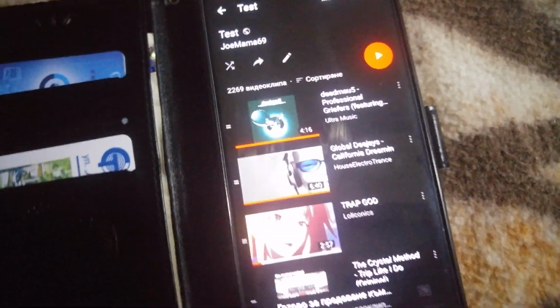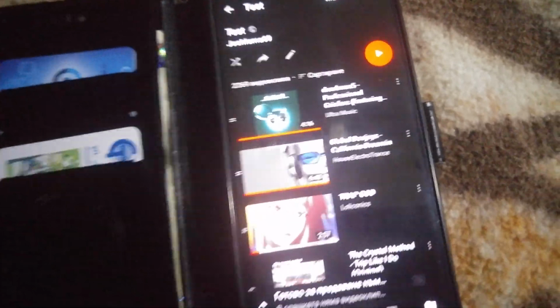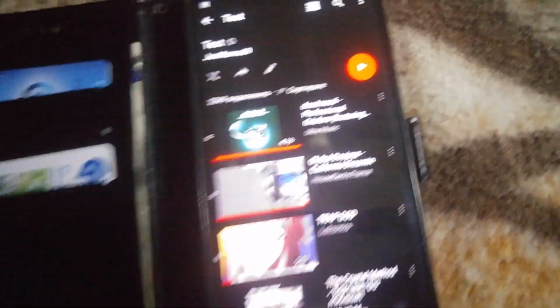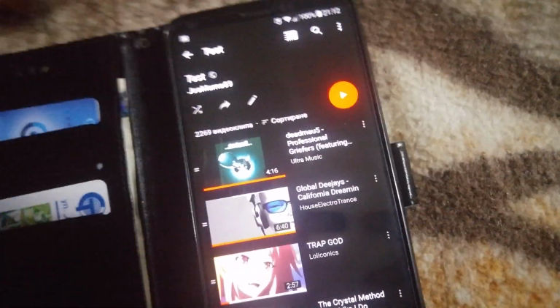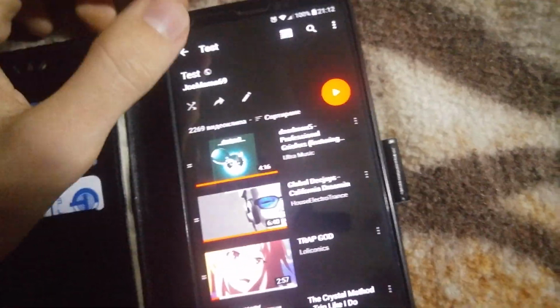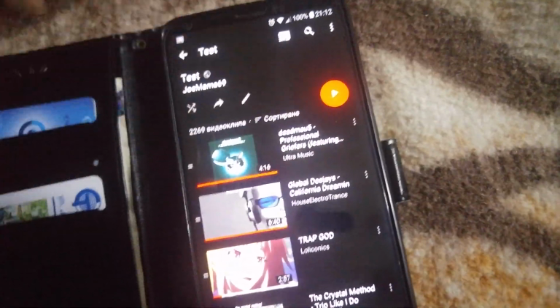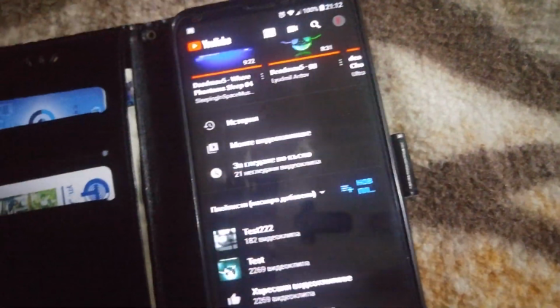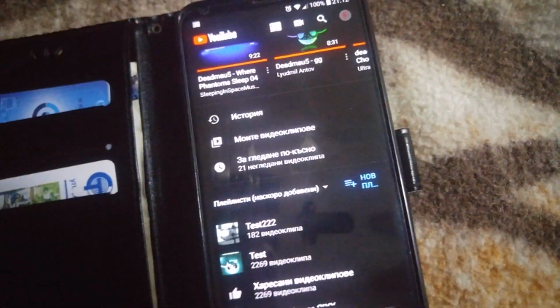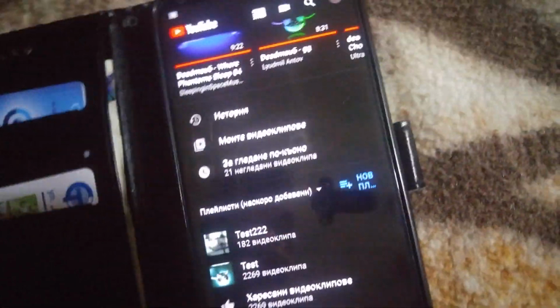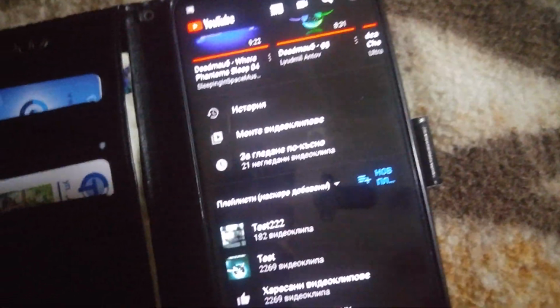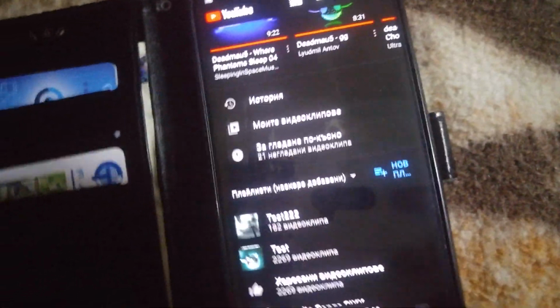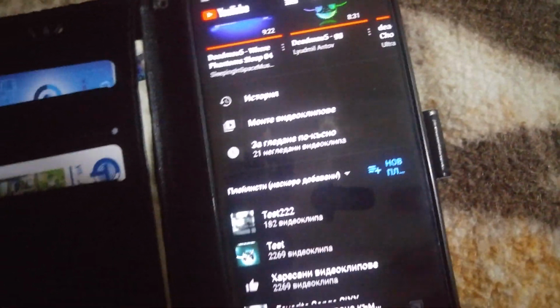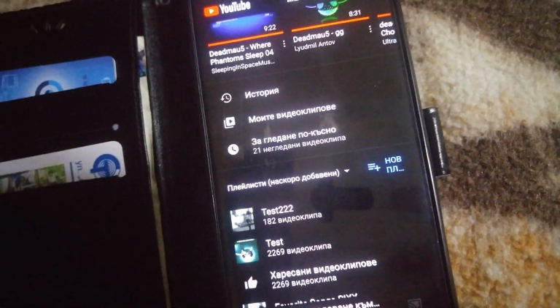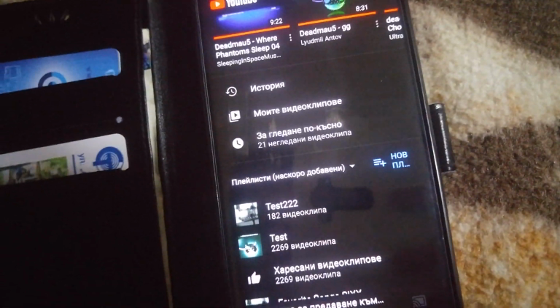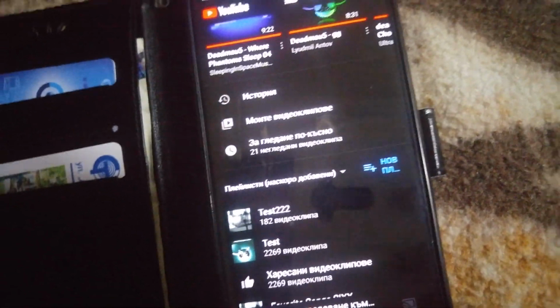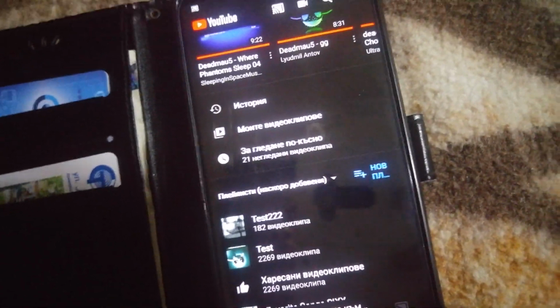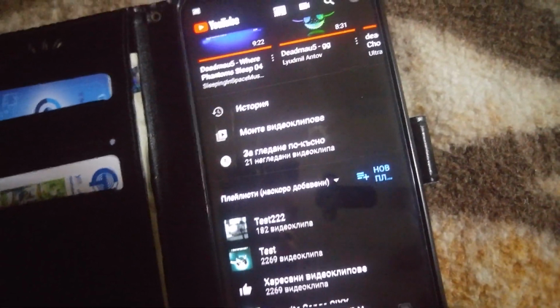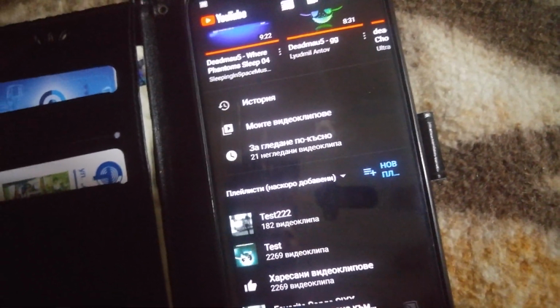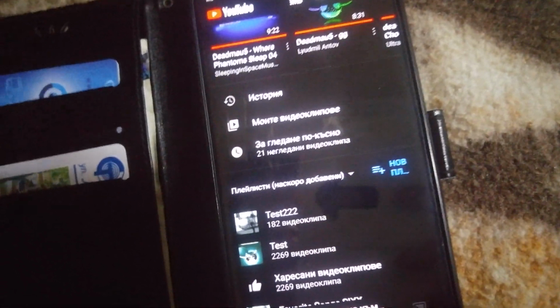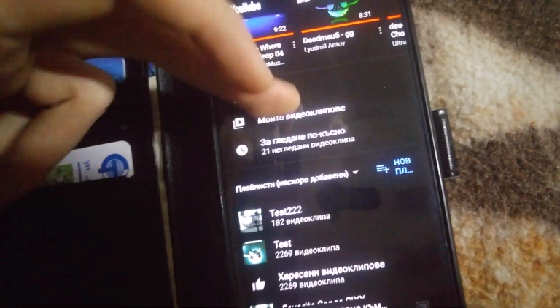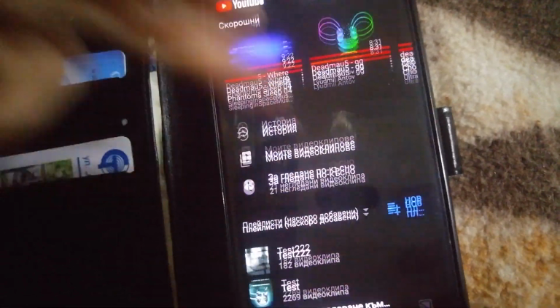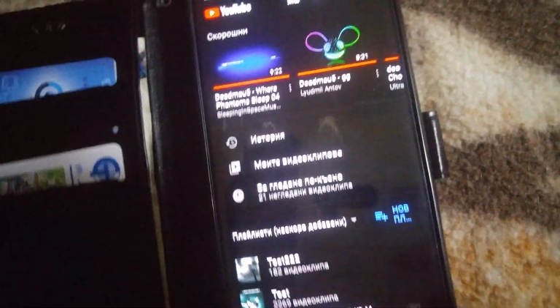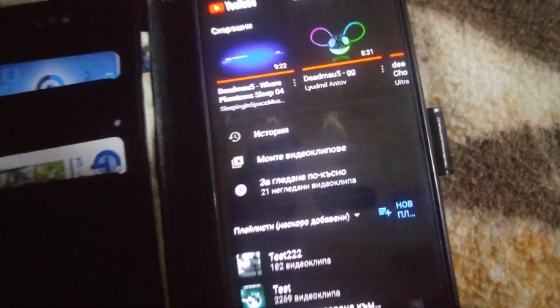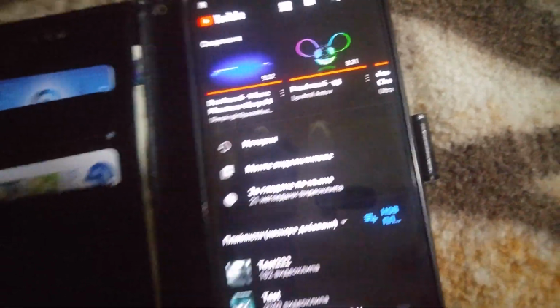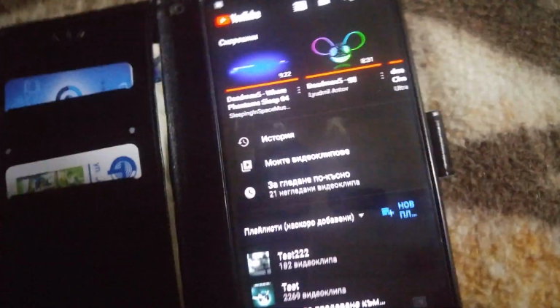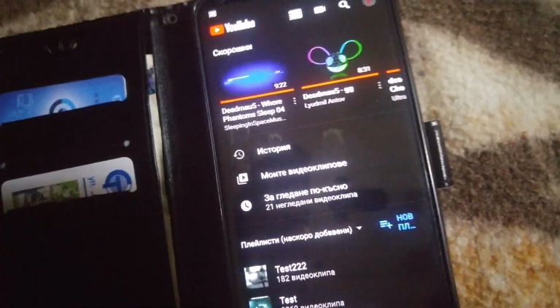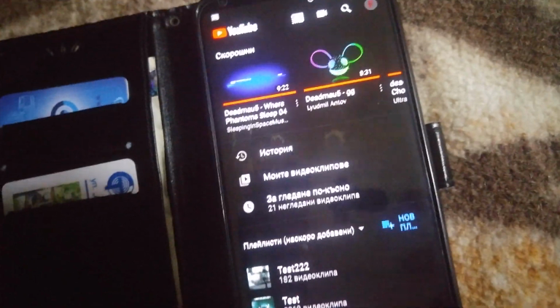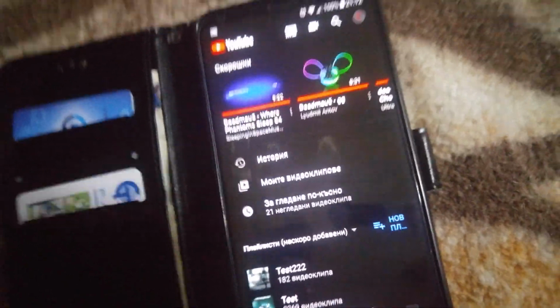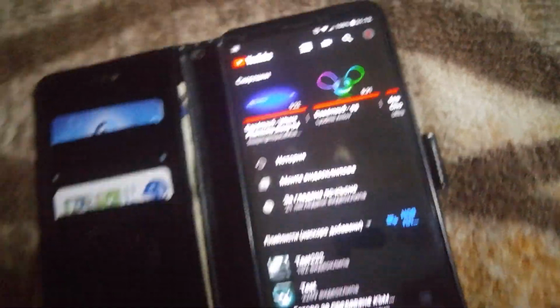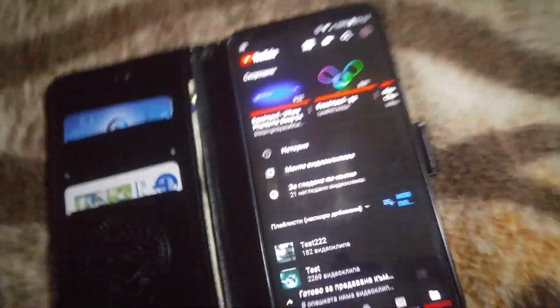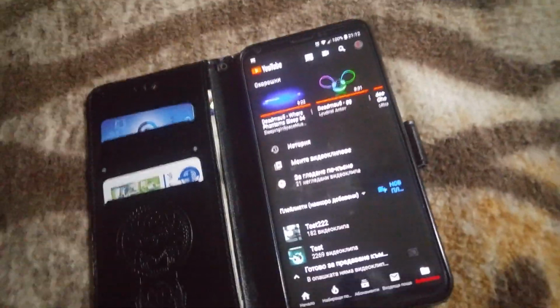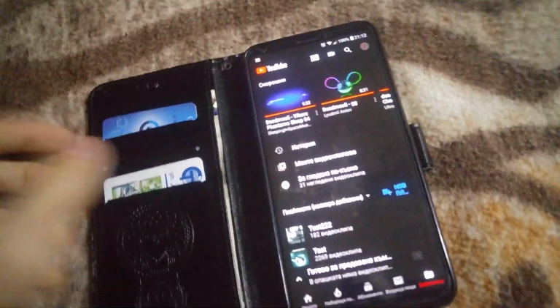I don't know why they removed the option, but at least it works like this now.